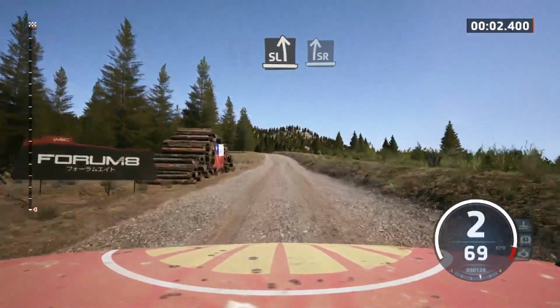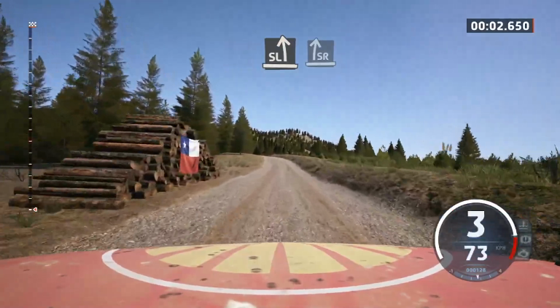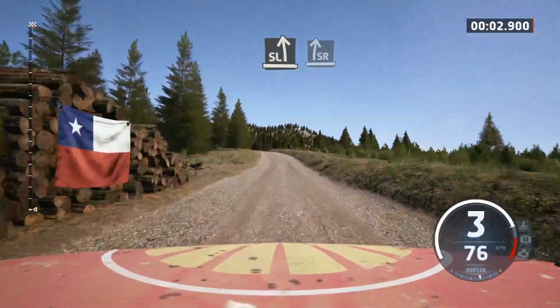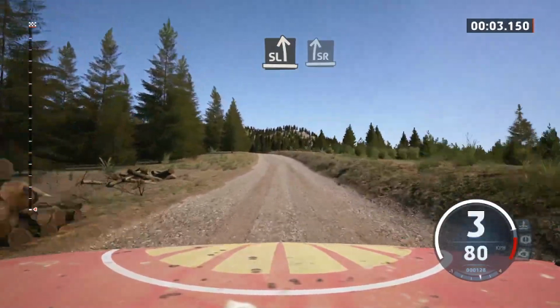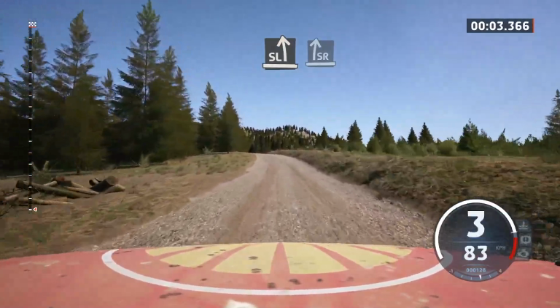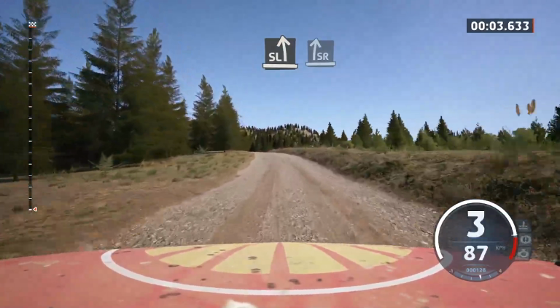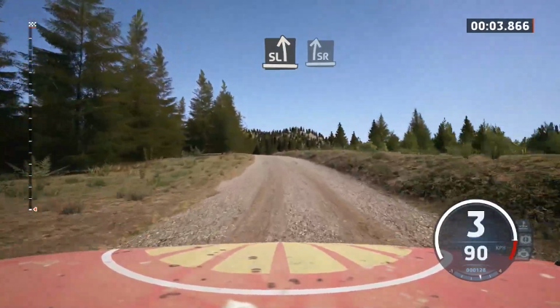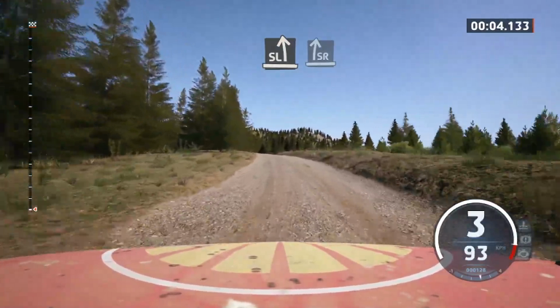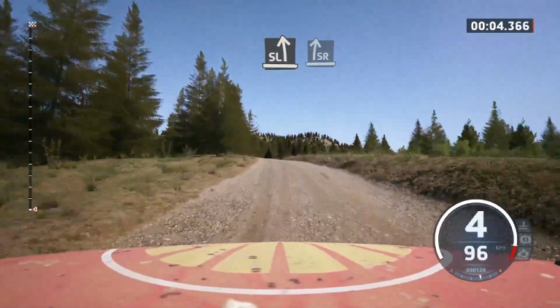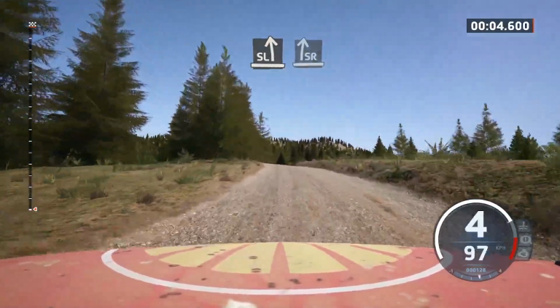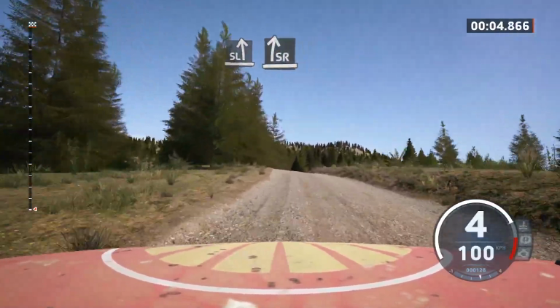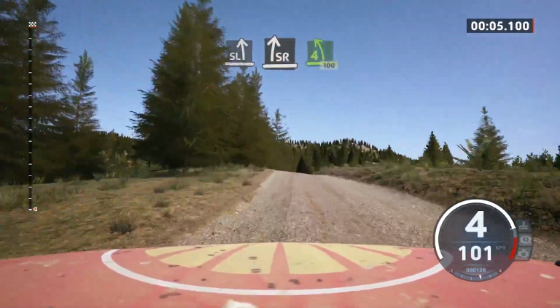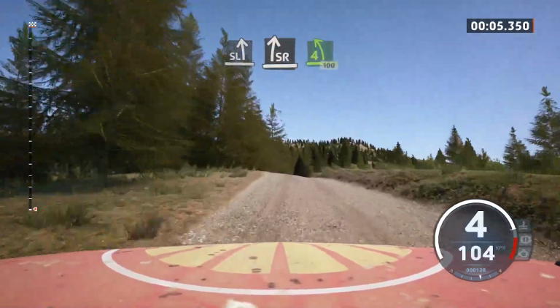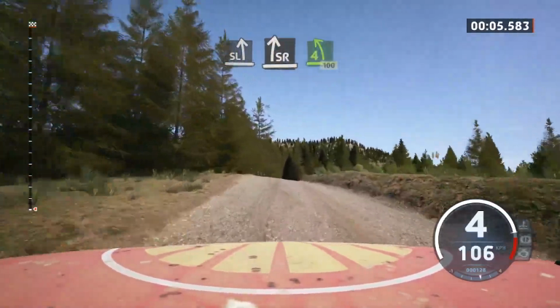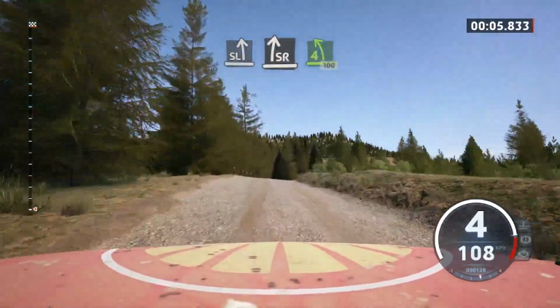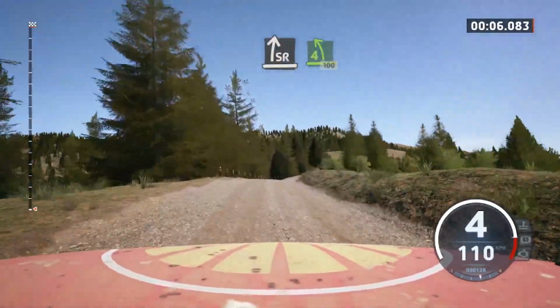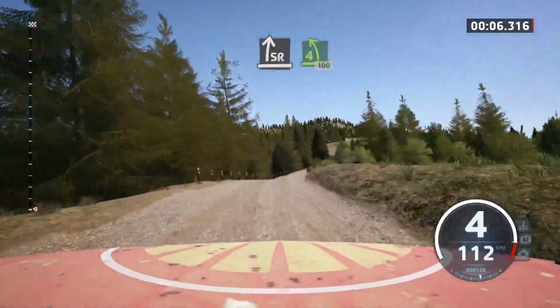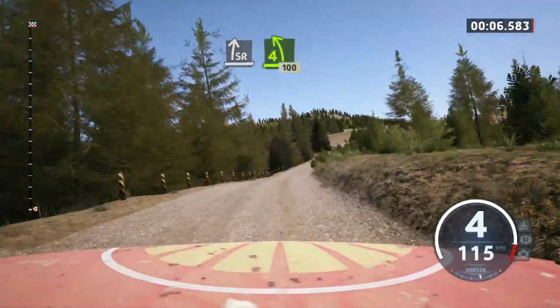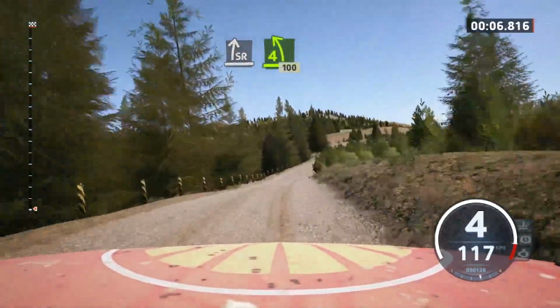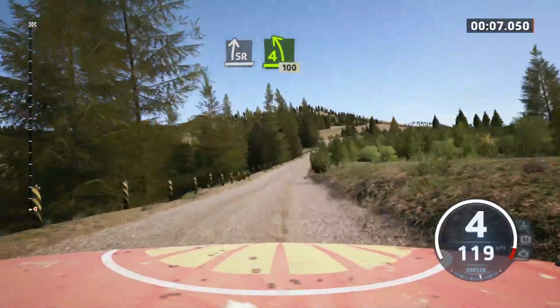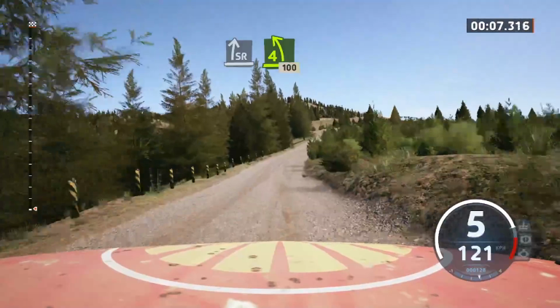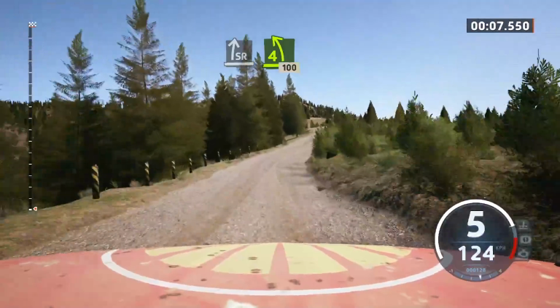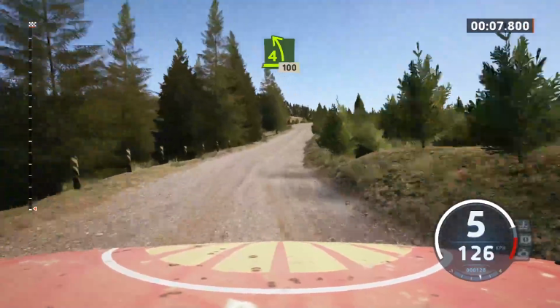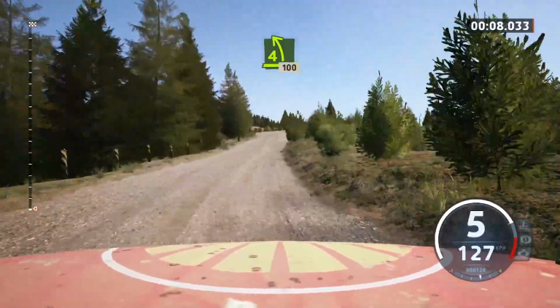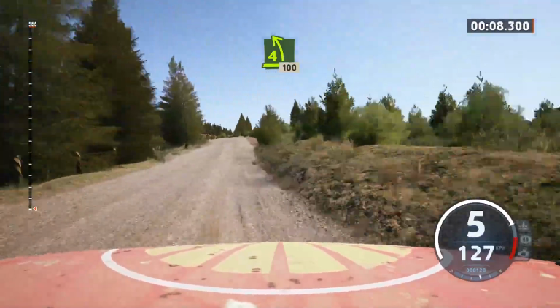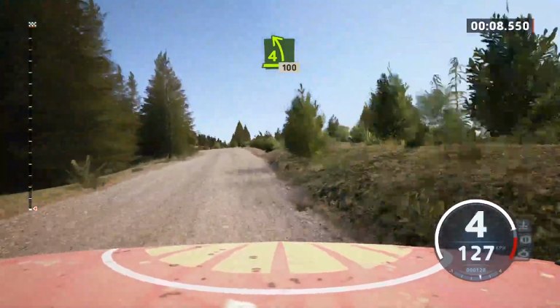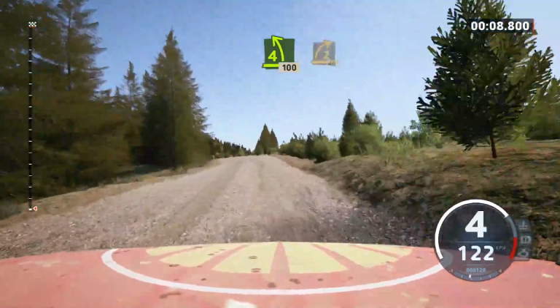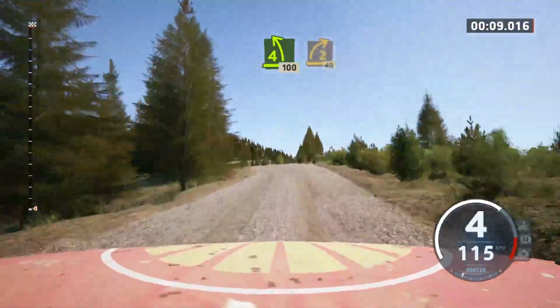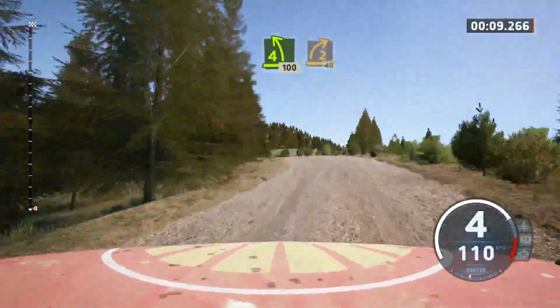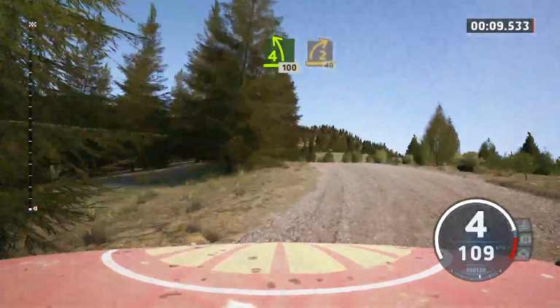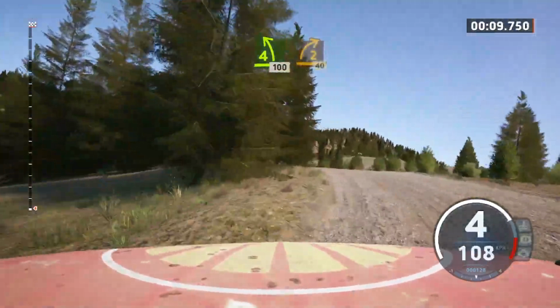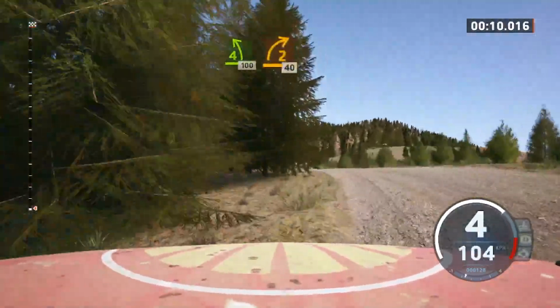and slight right over crest, tightens, and 4 left over crest, keep it, 100, 2 right, 40.